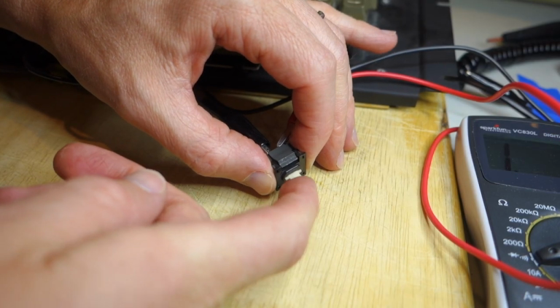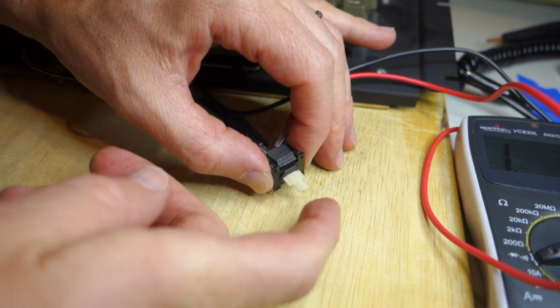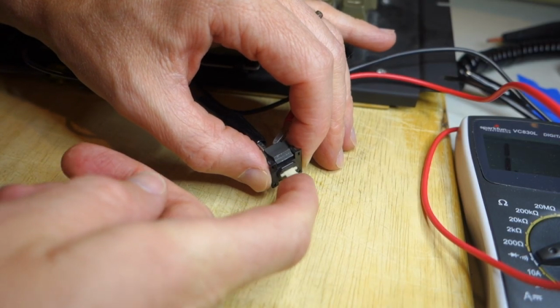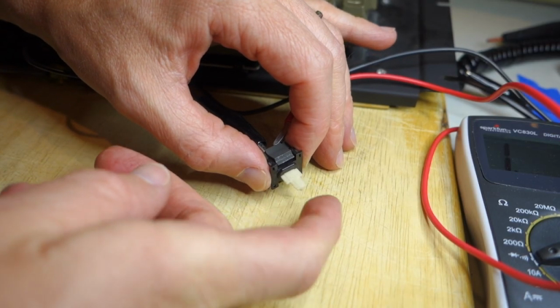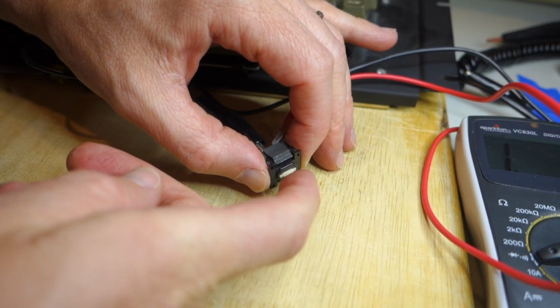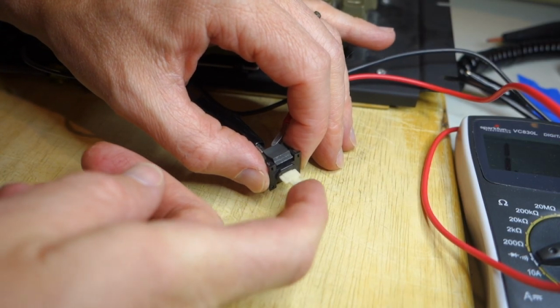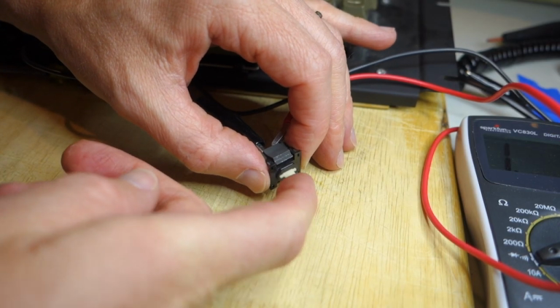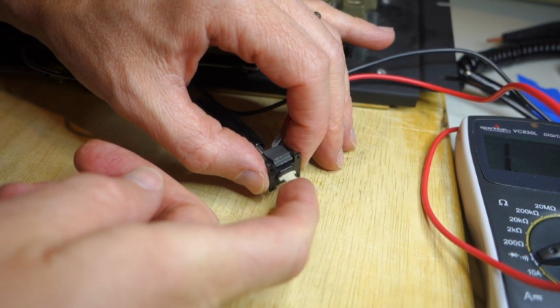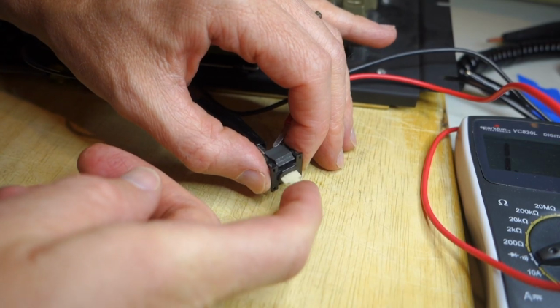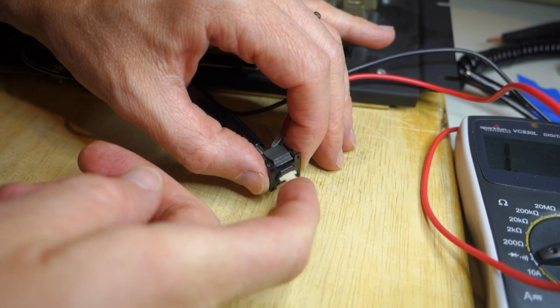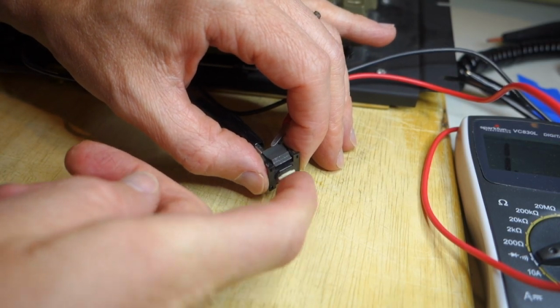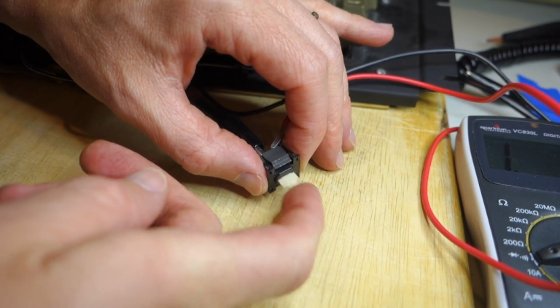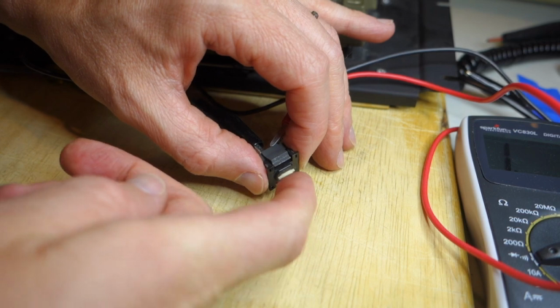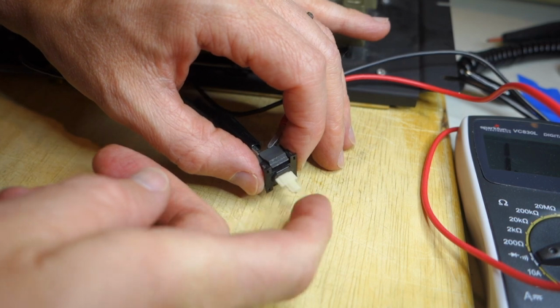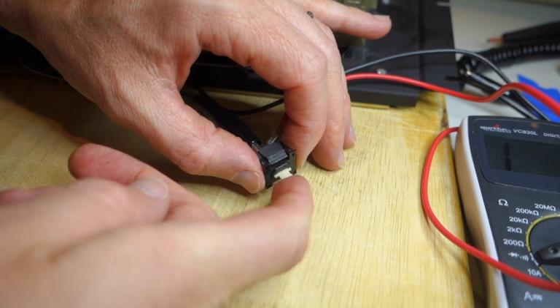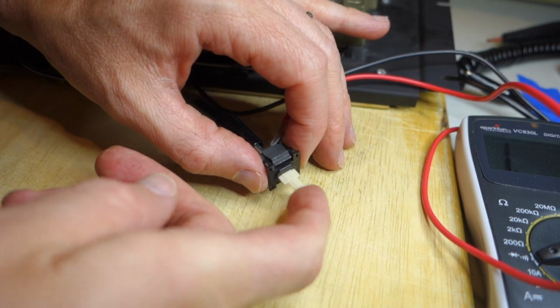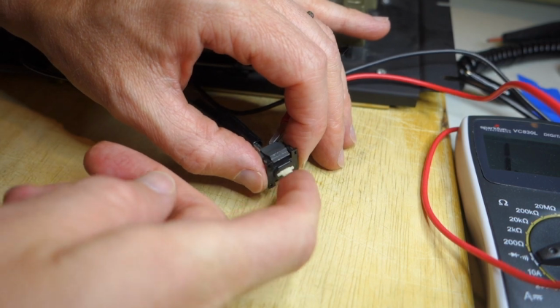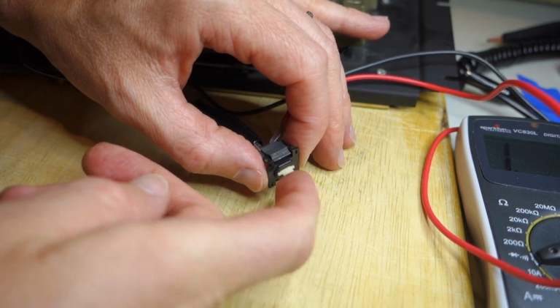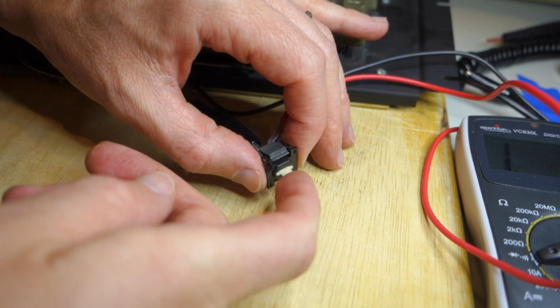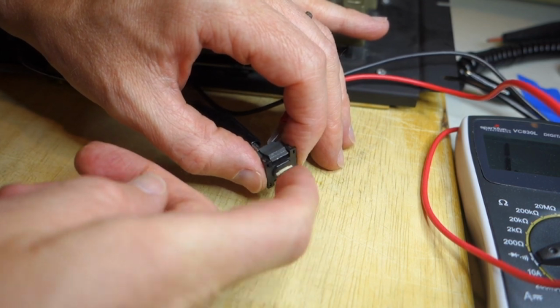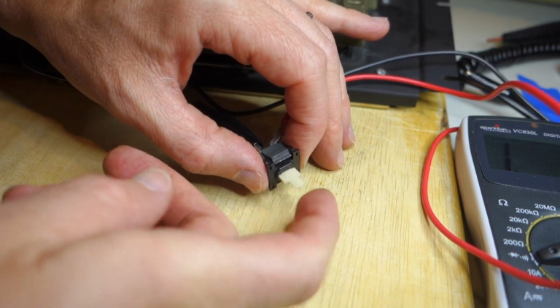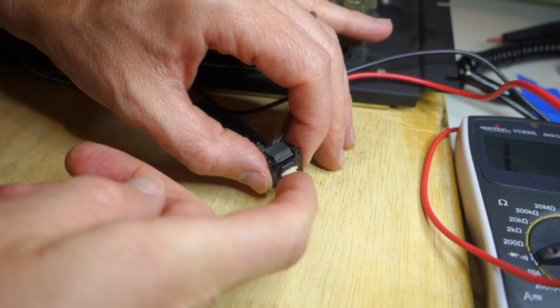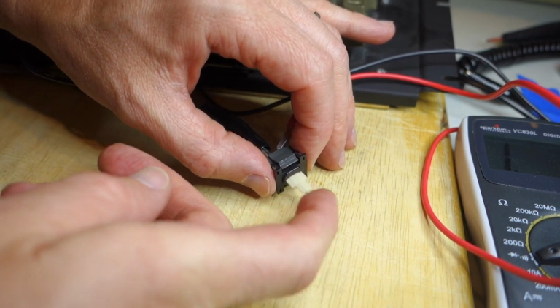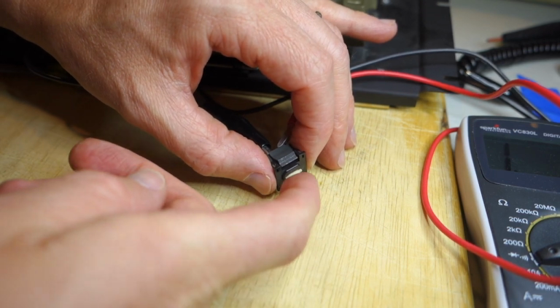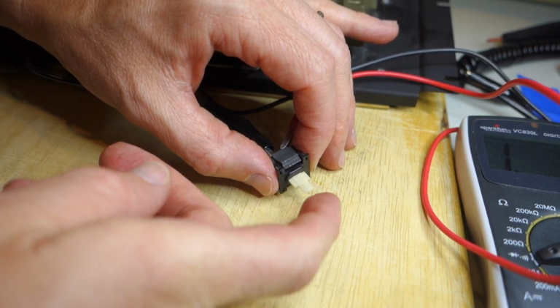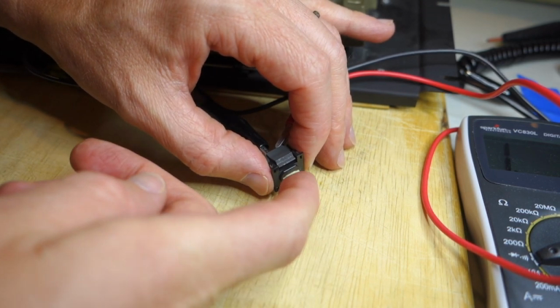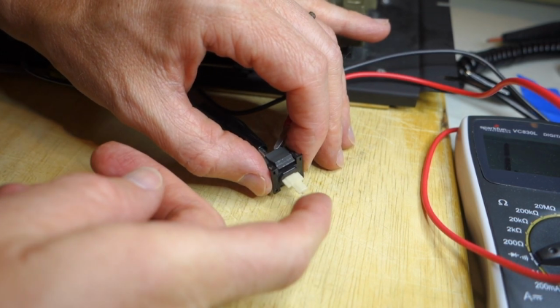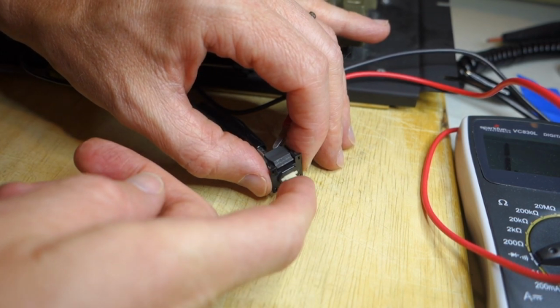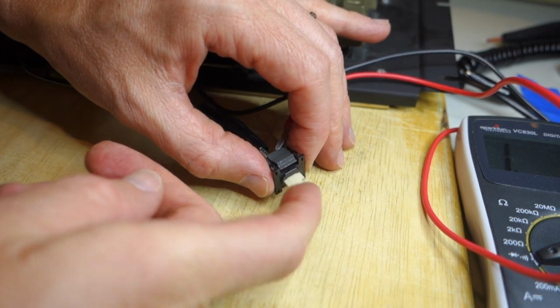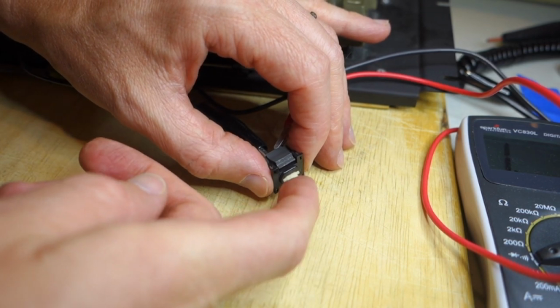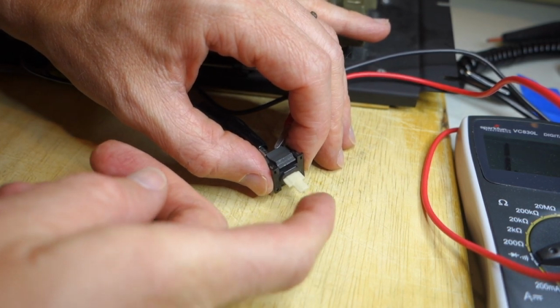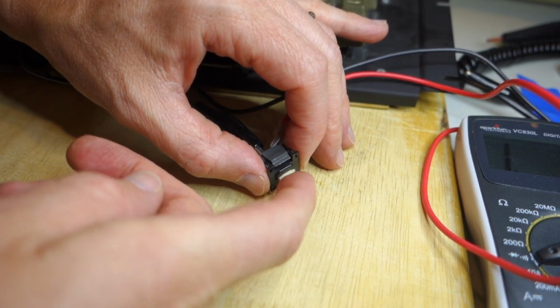All right, that did nothing, so it looks like we're going to have to take it completely apart.